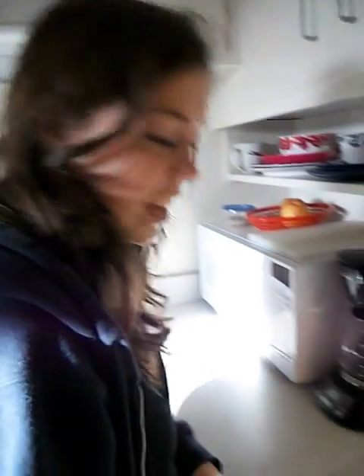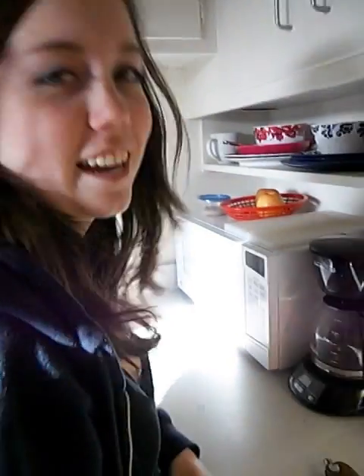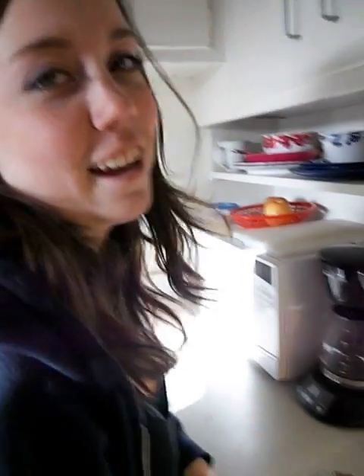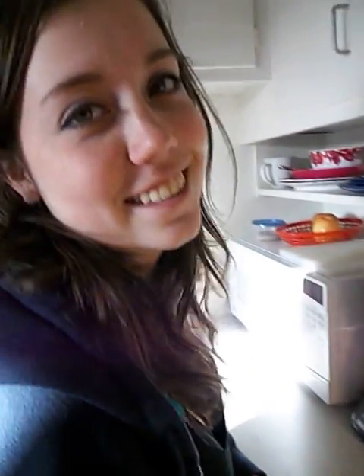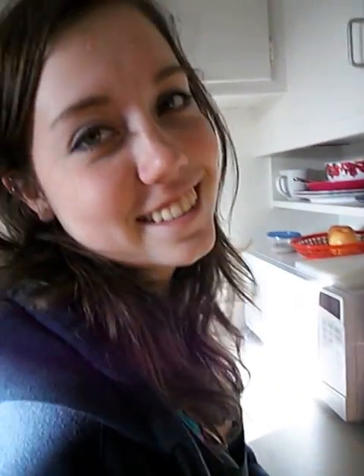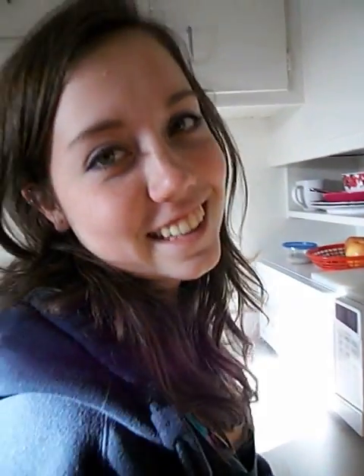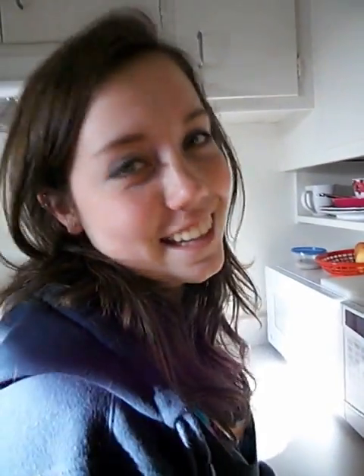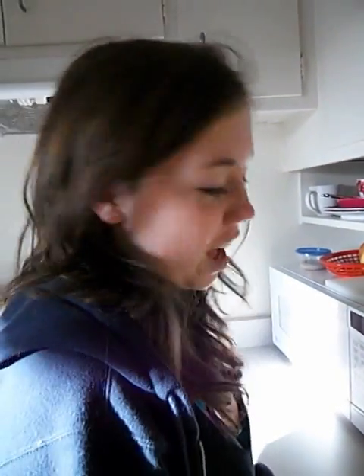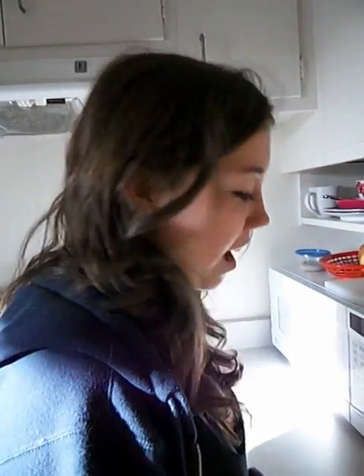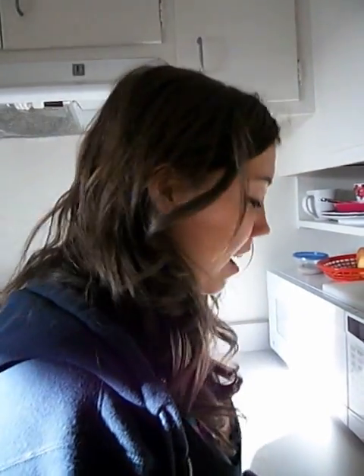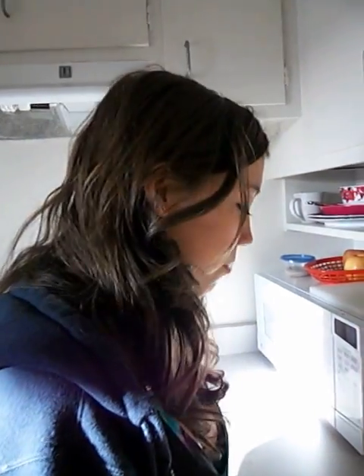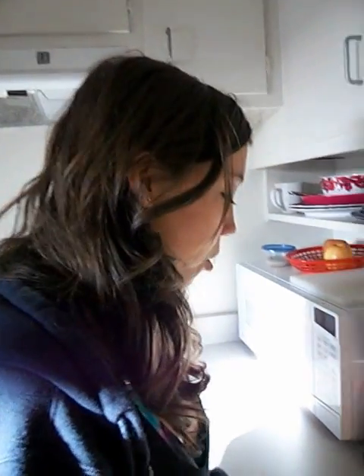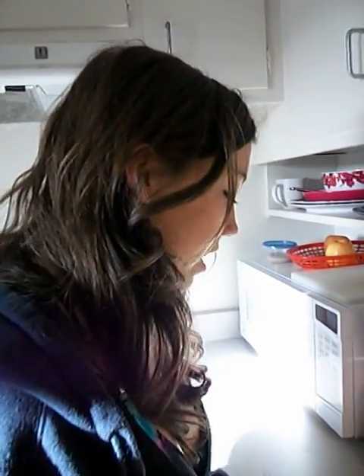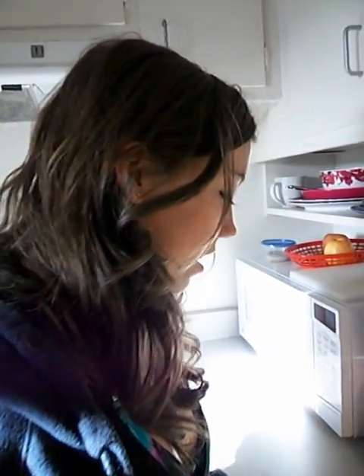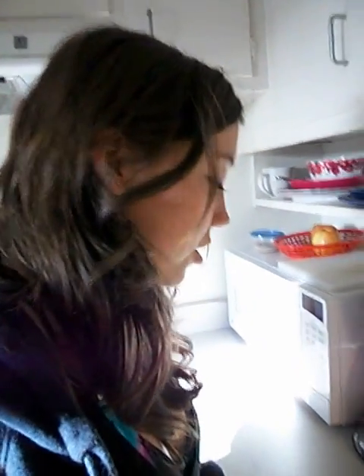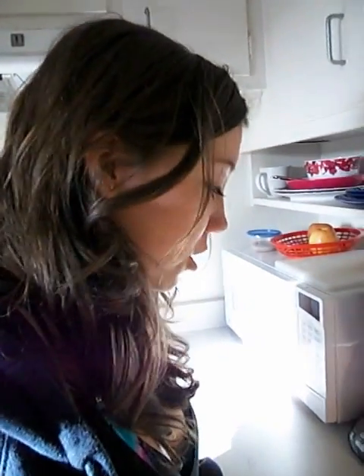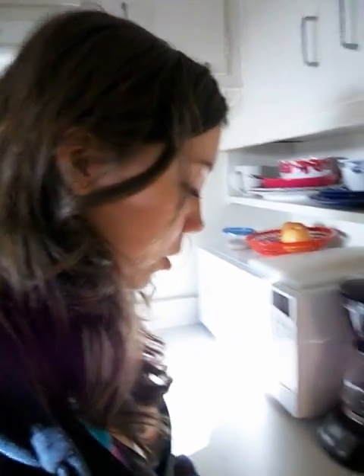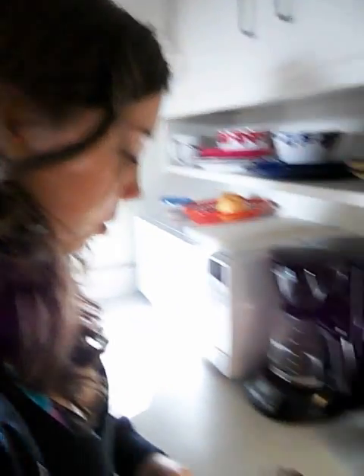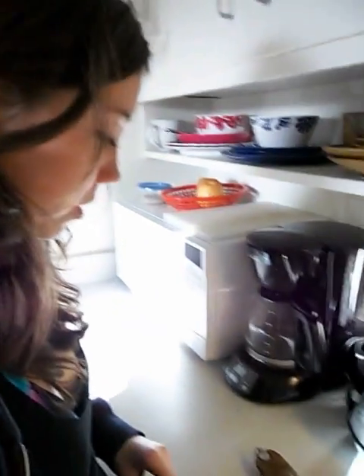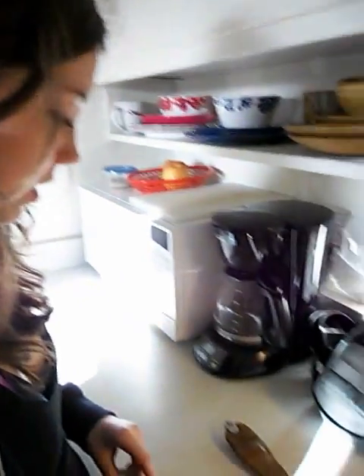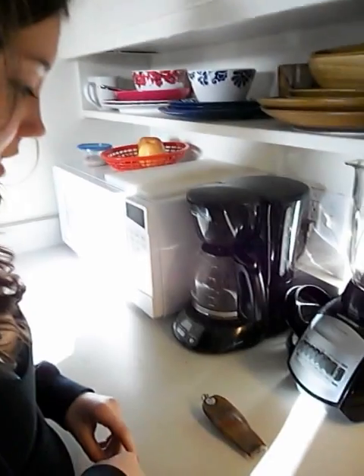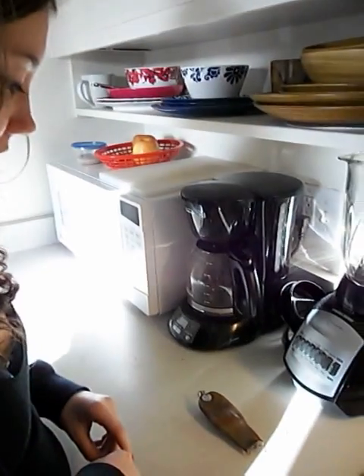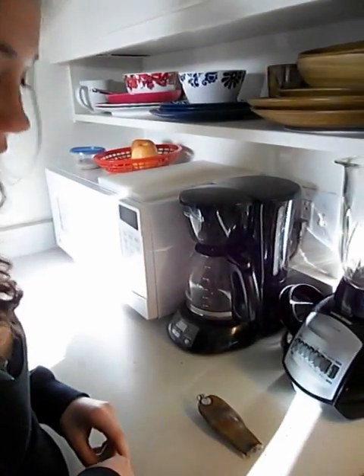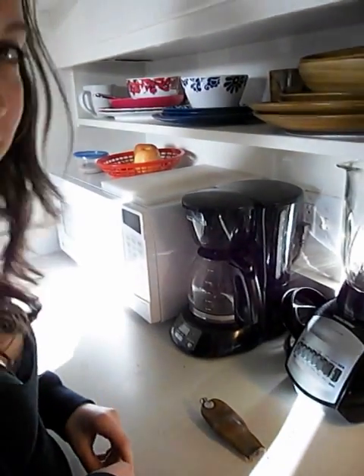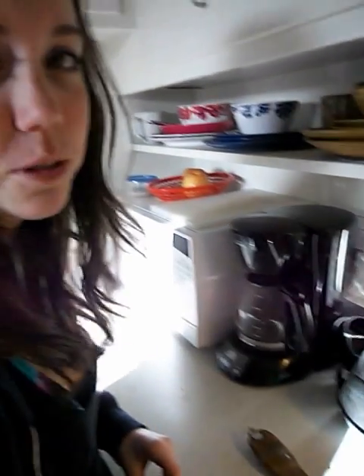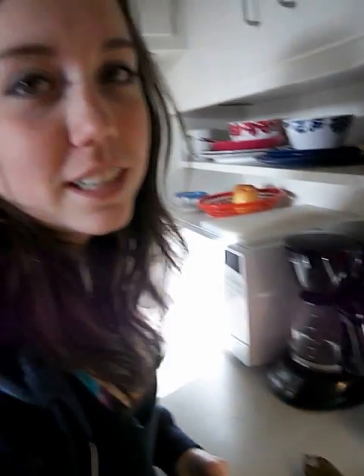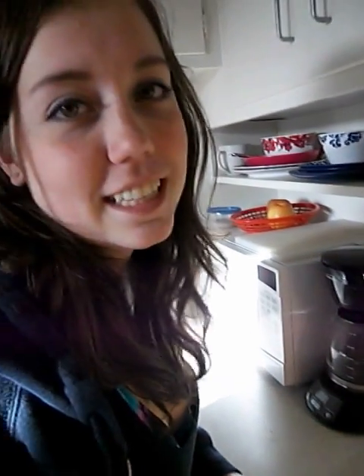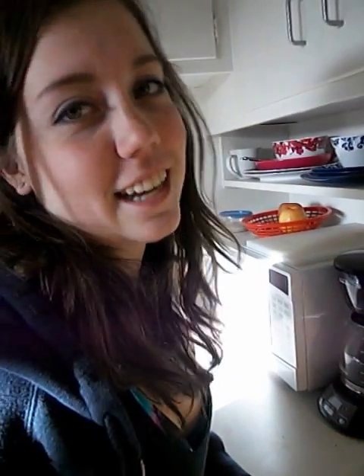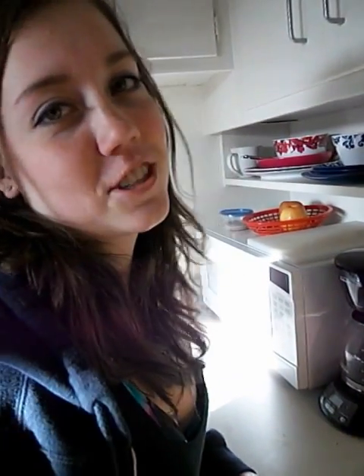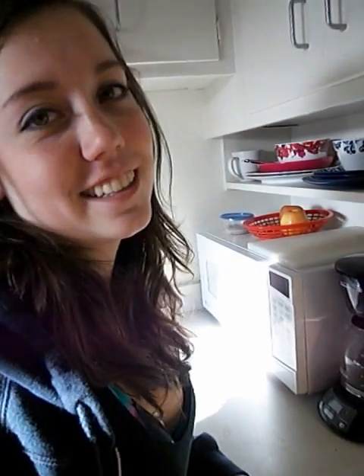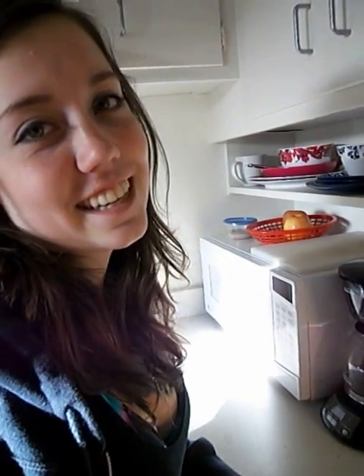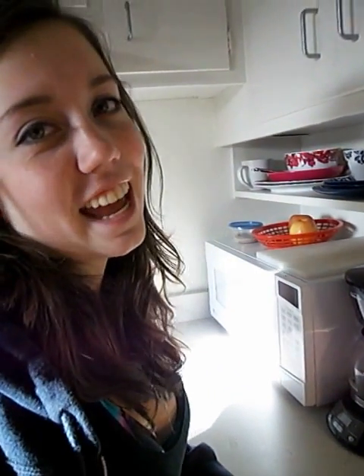Hi guys. I am going to do a dissection today.